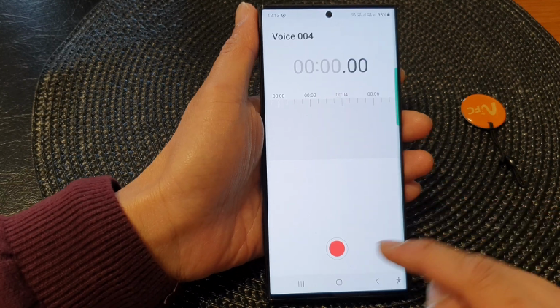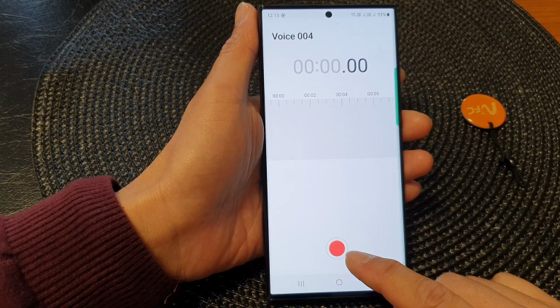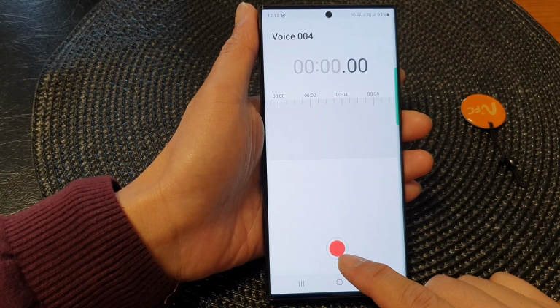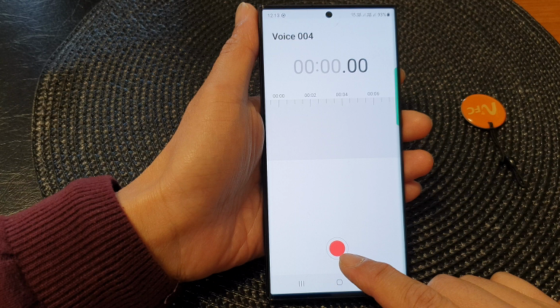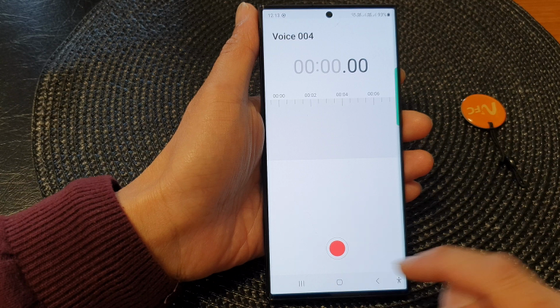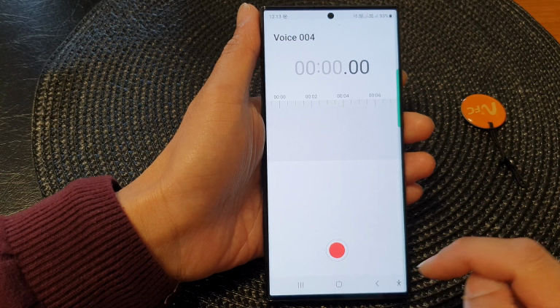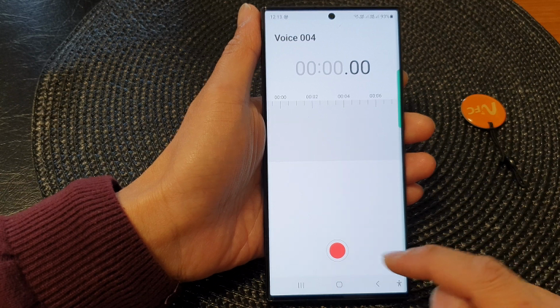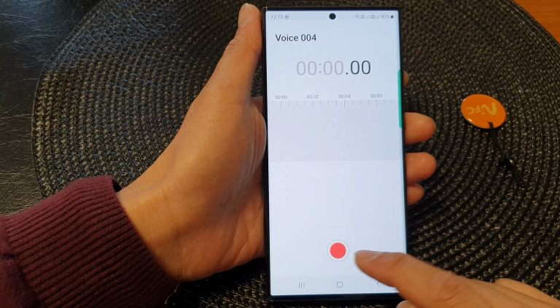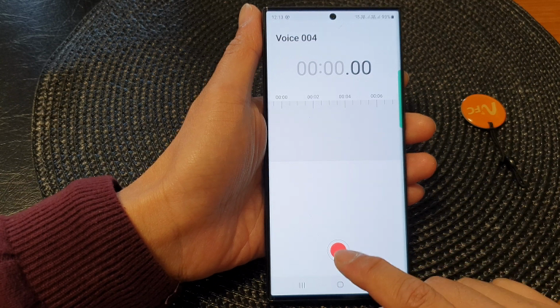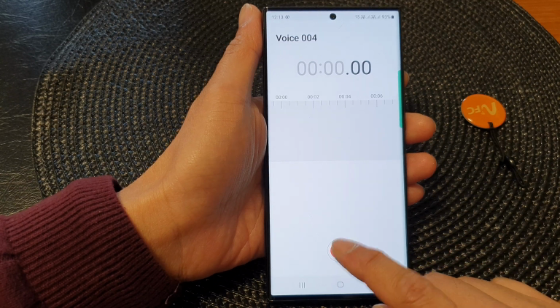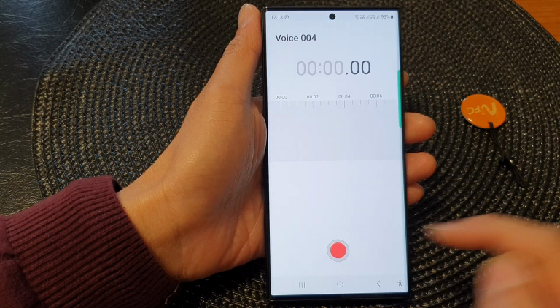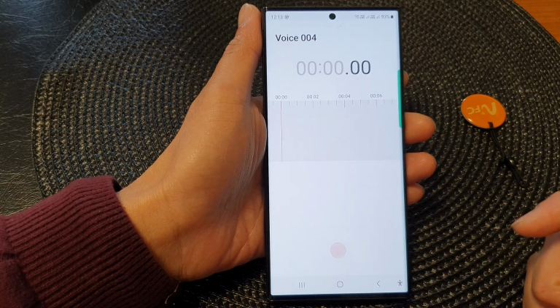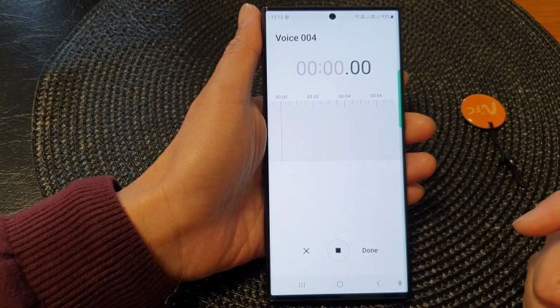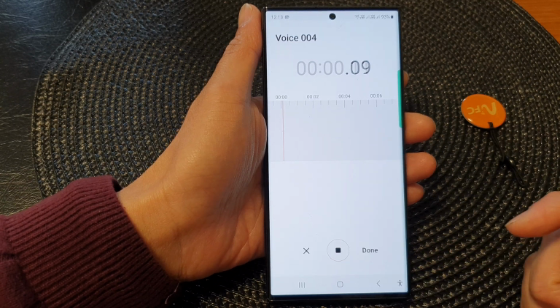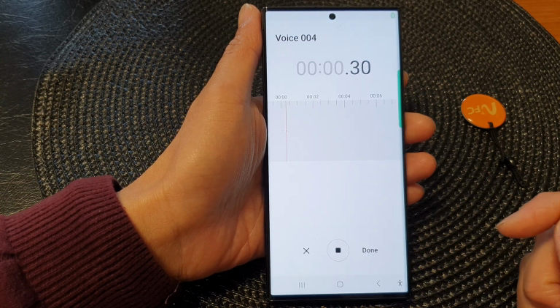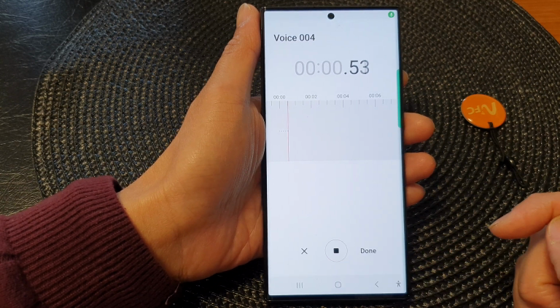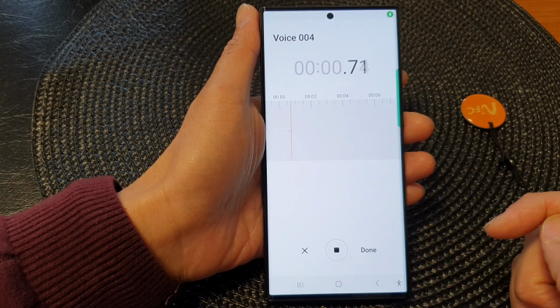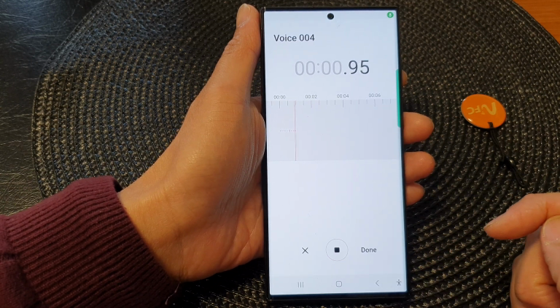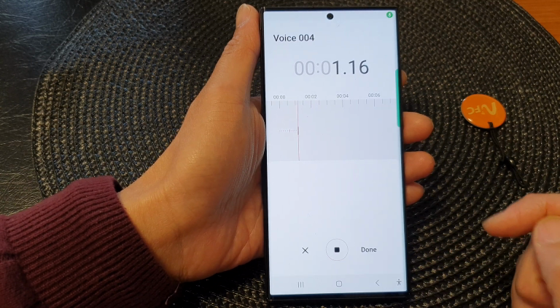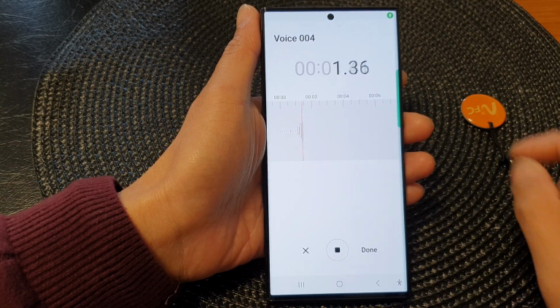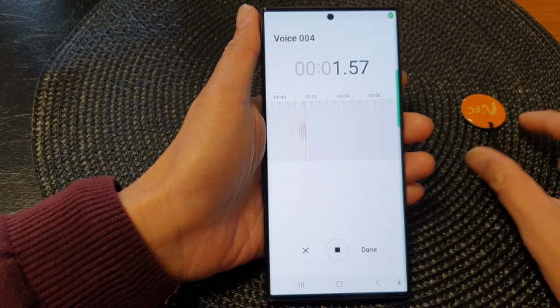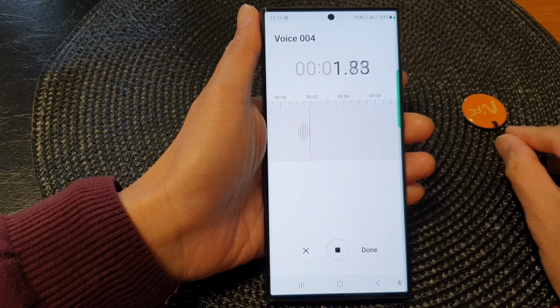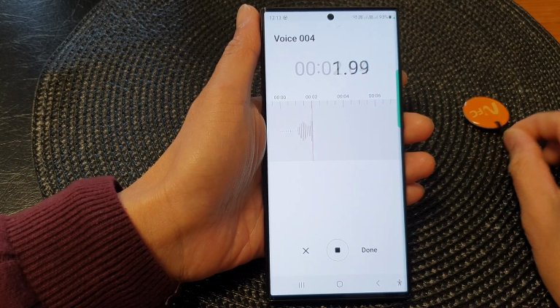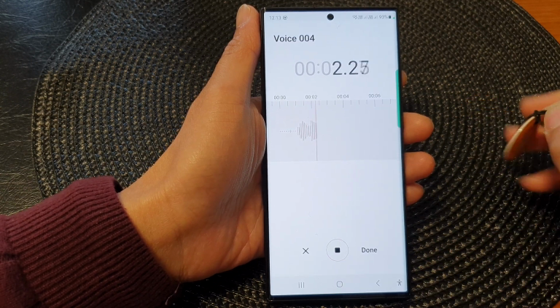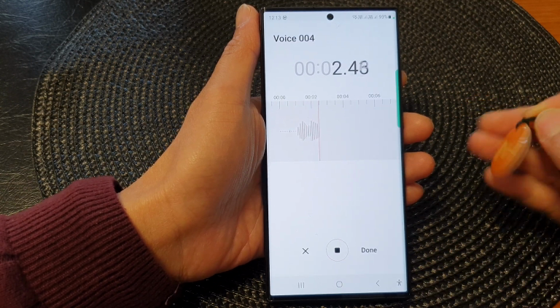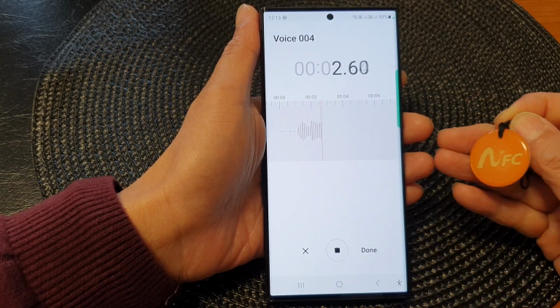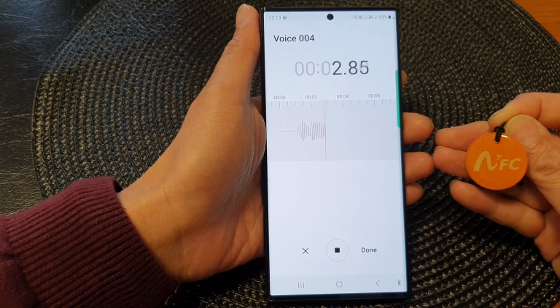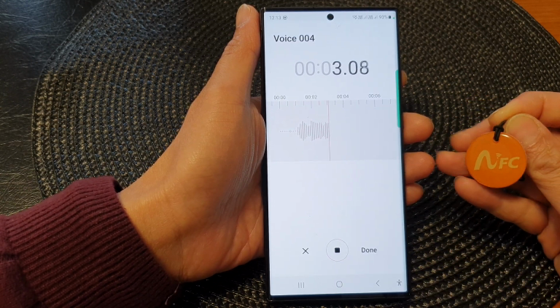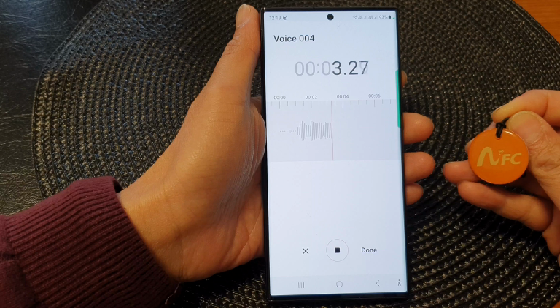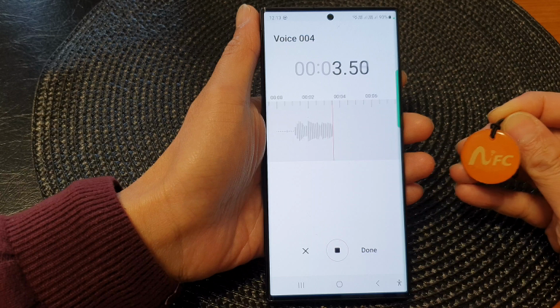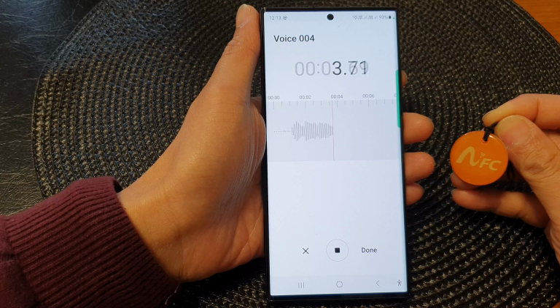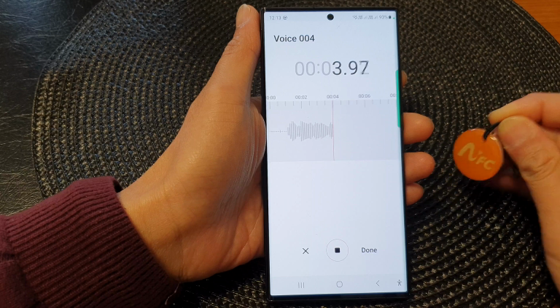Now in here, tap on the record button. Testing, writing to an NFC tag.